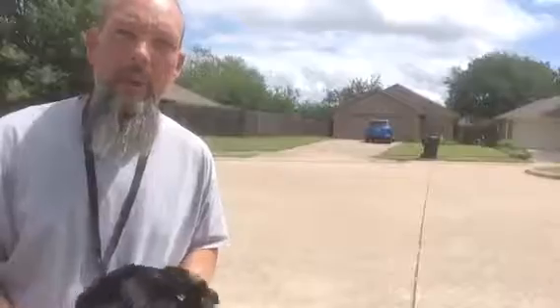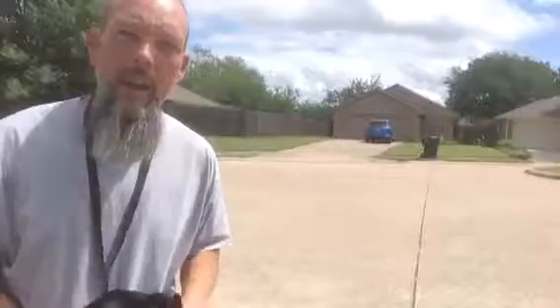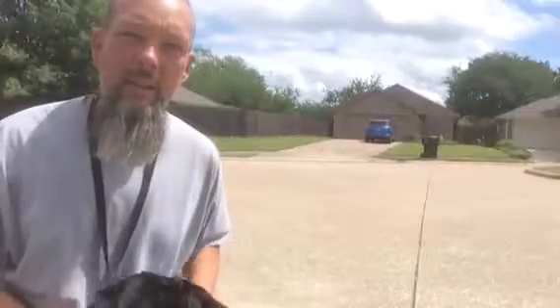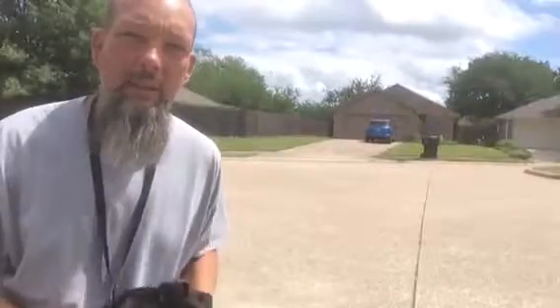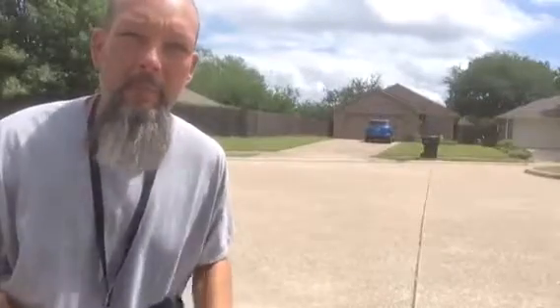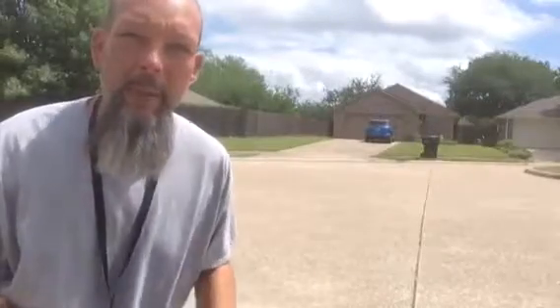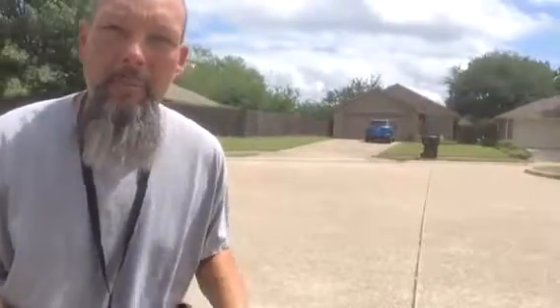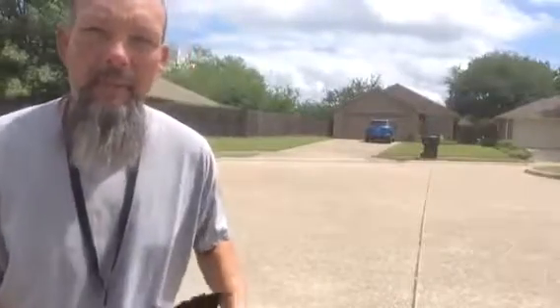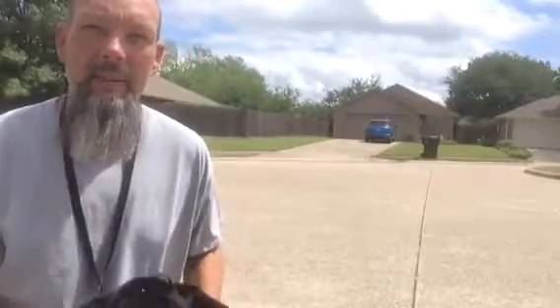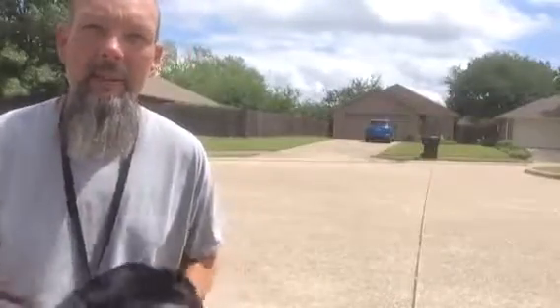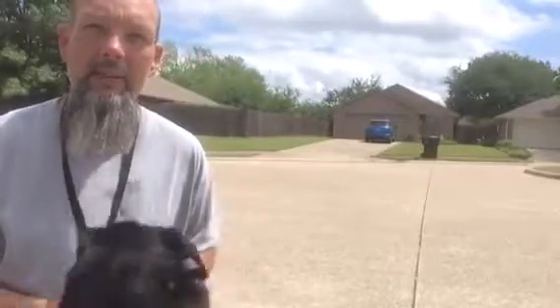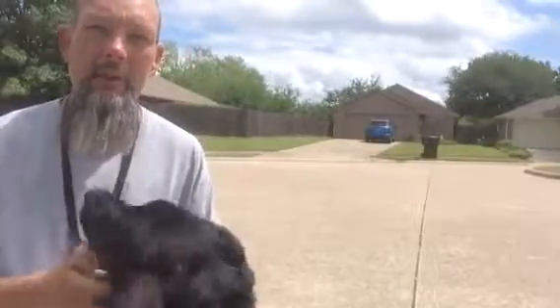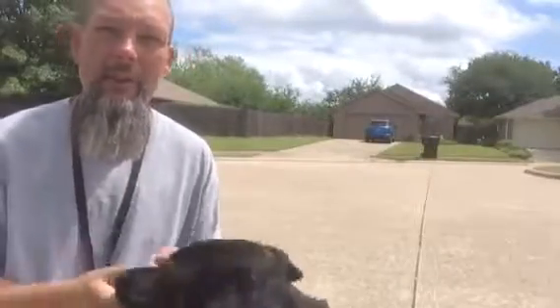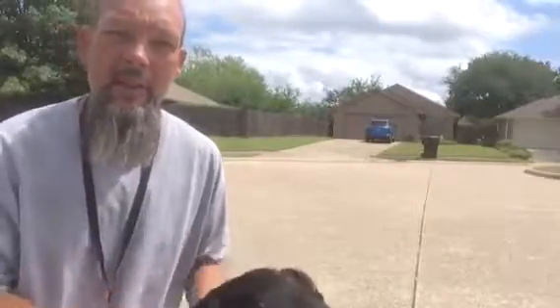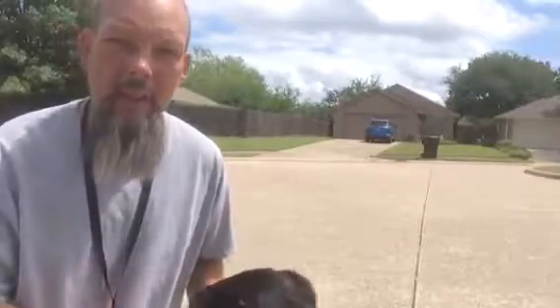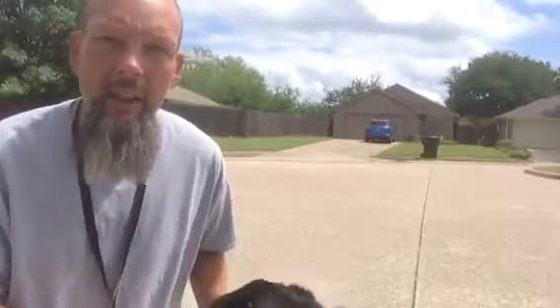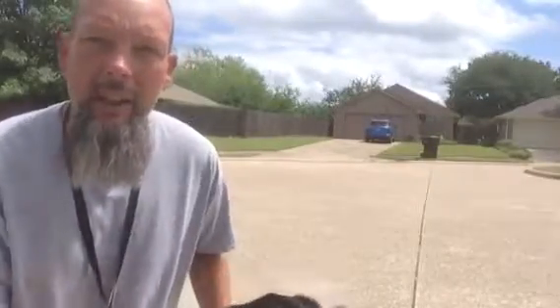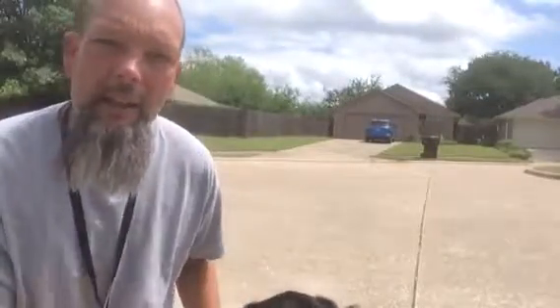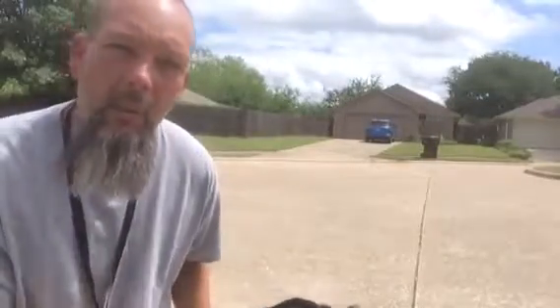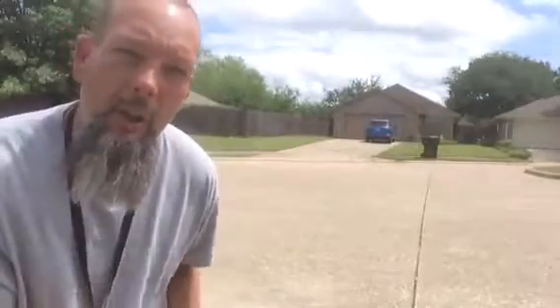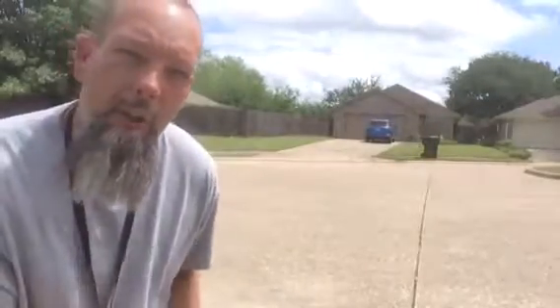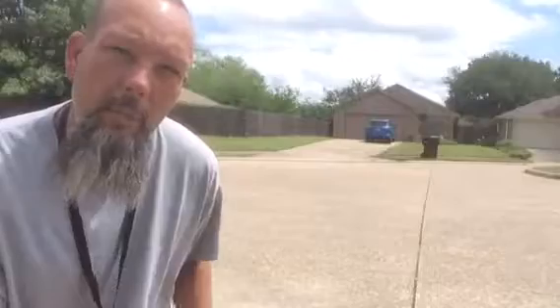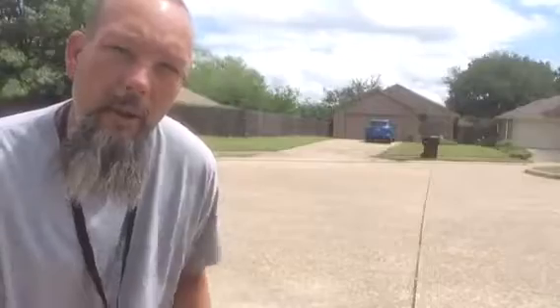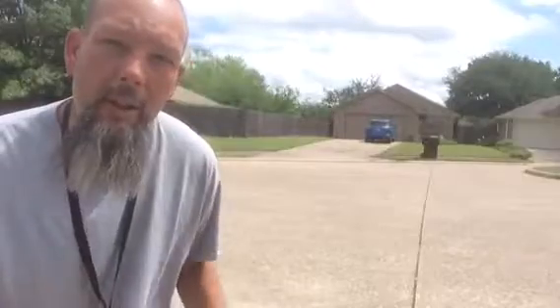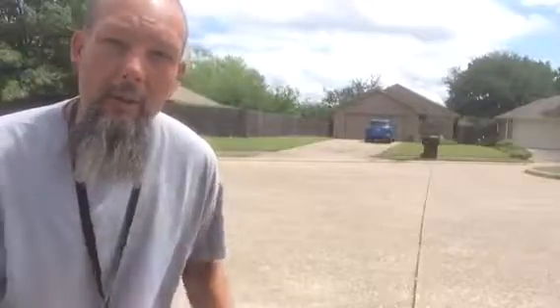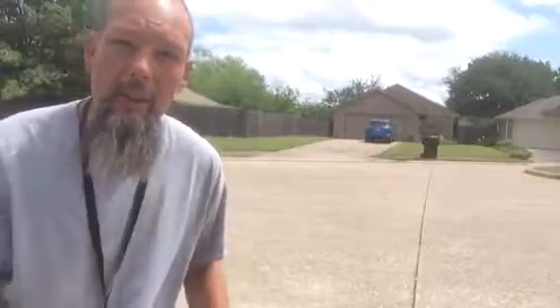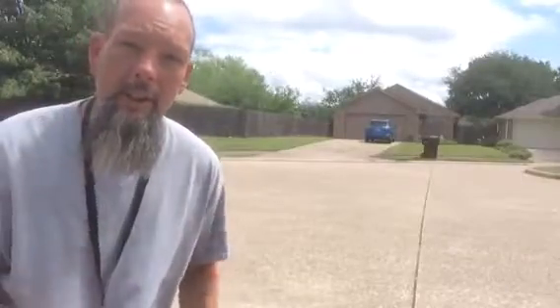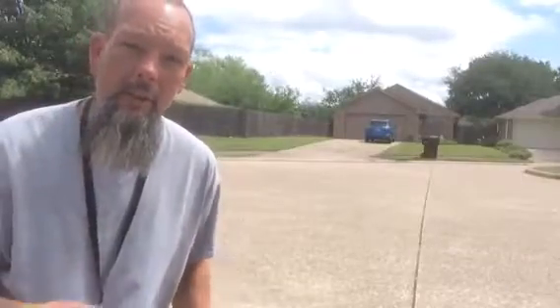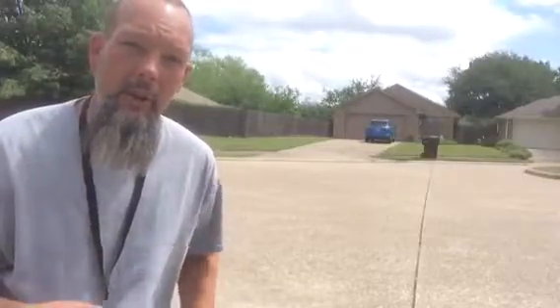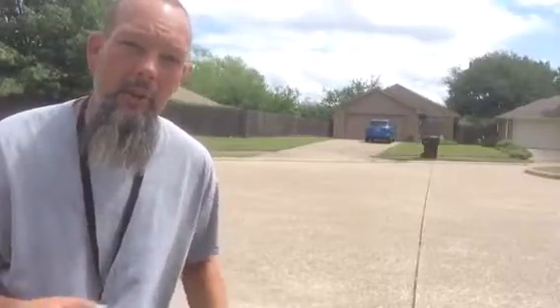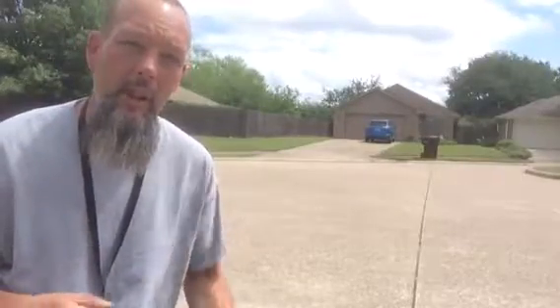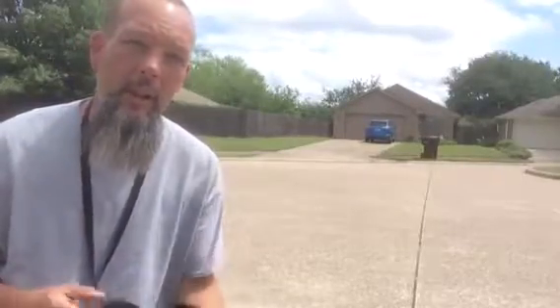What's up, guys? I've got Bella with me. I don't know if you can see her — there she is. I wanted to give you an update. Bella's doing really good. She's been here since Saturday.